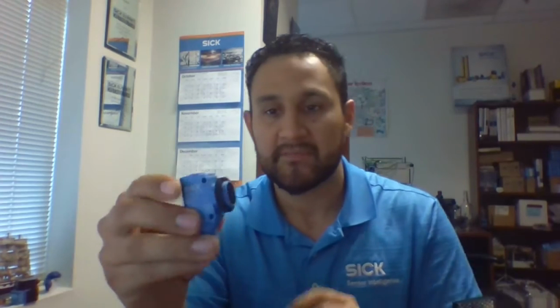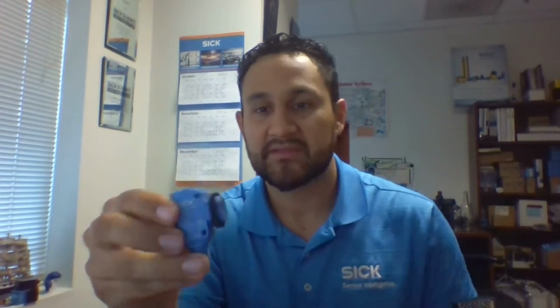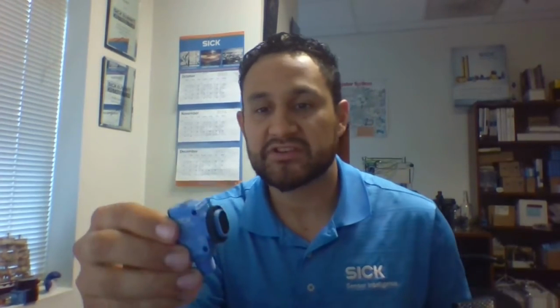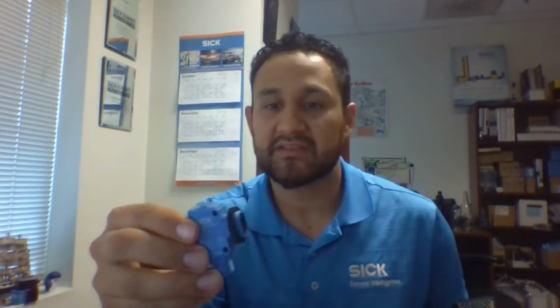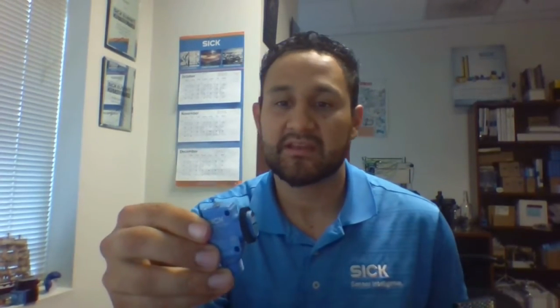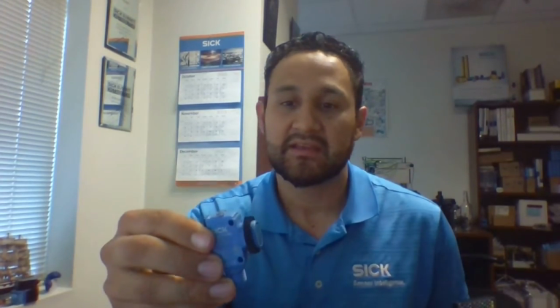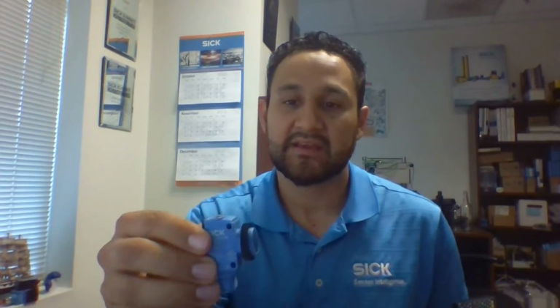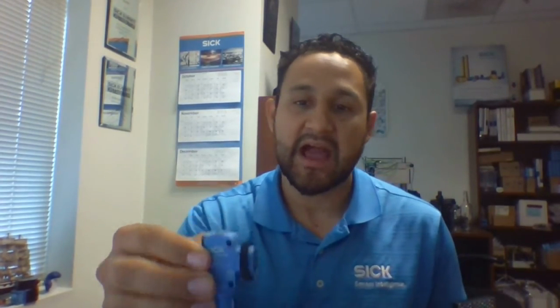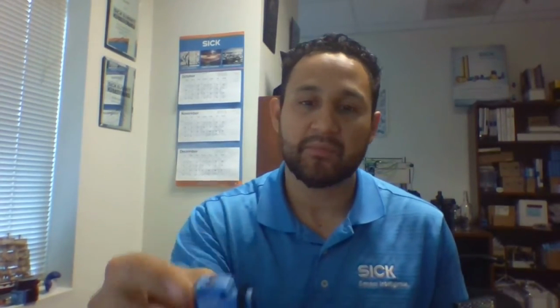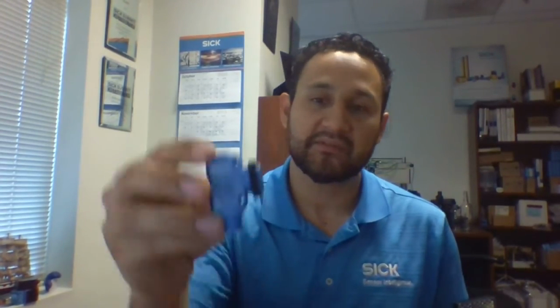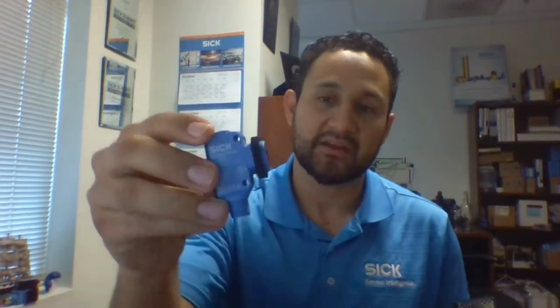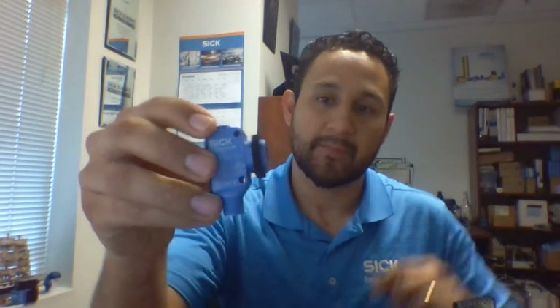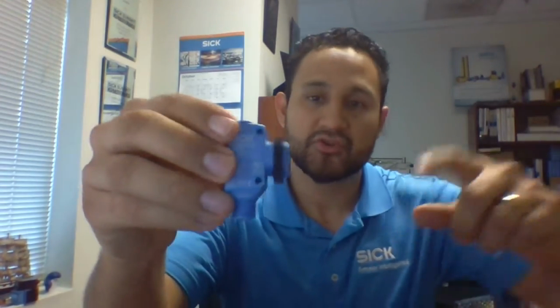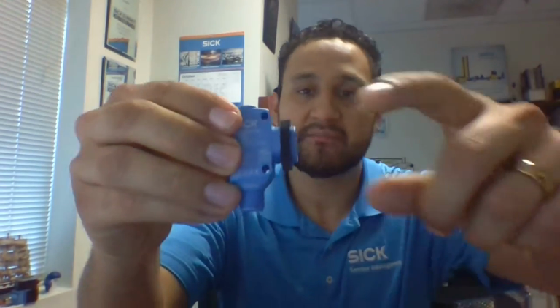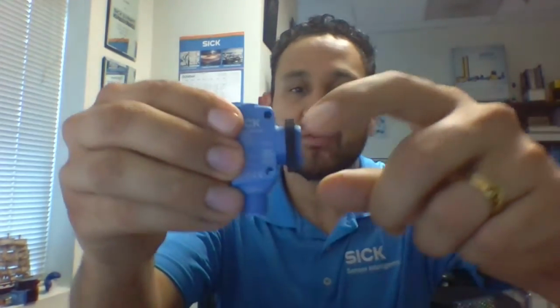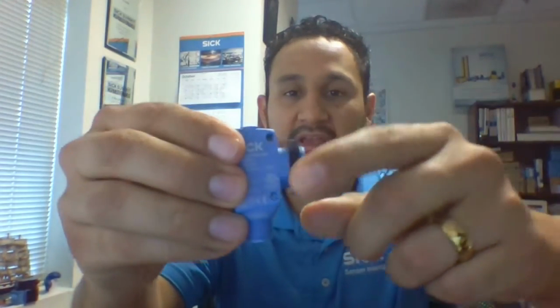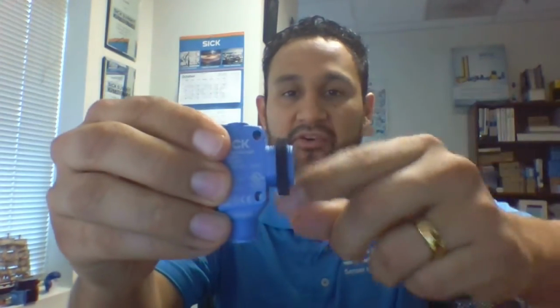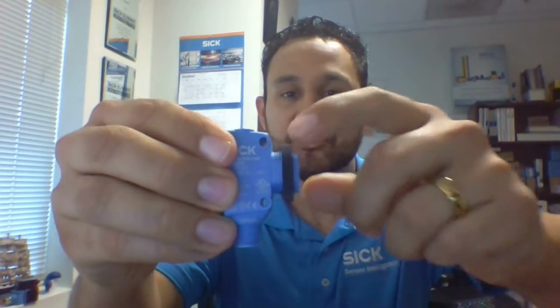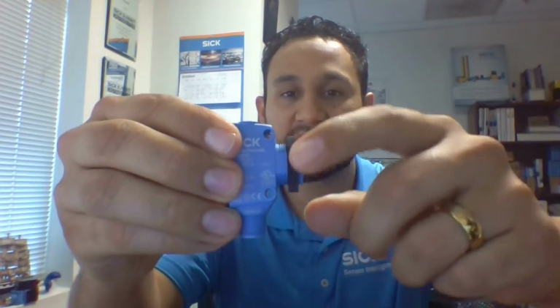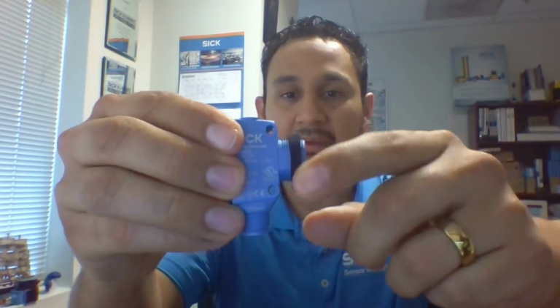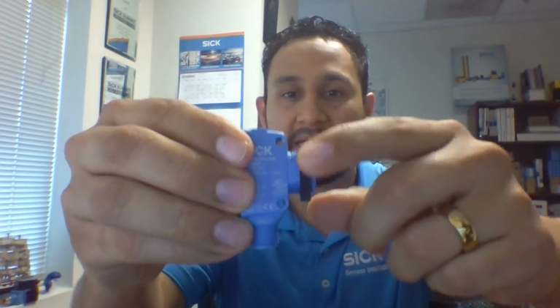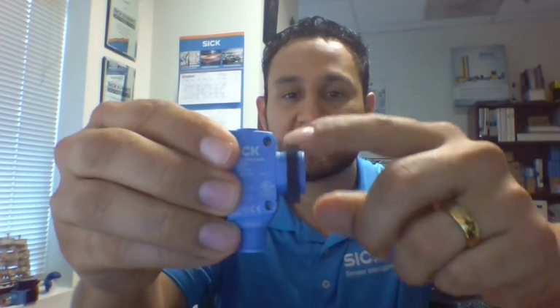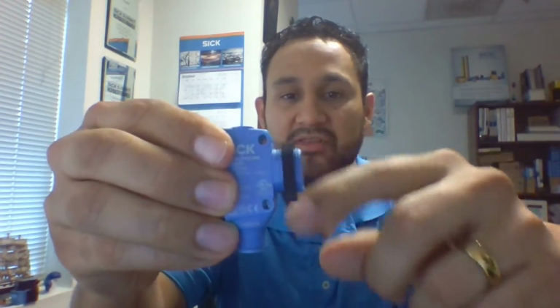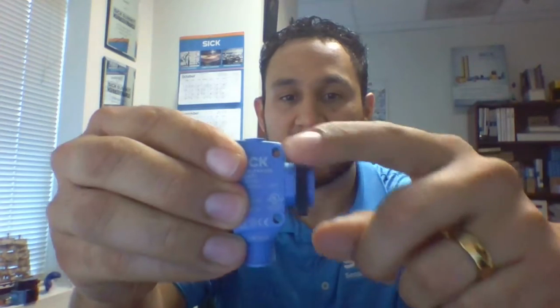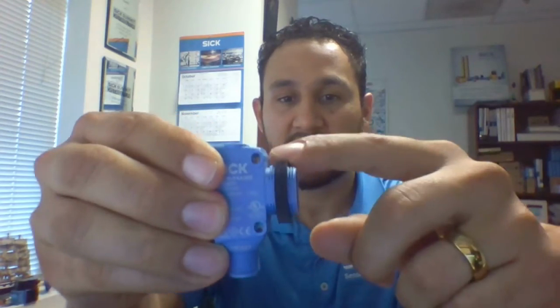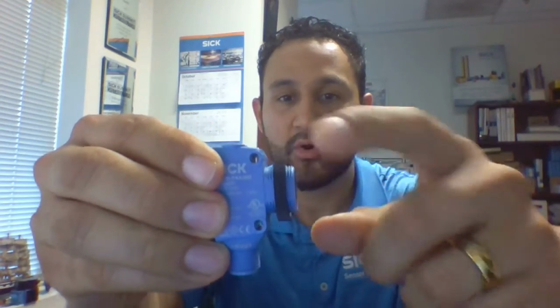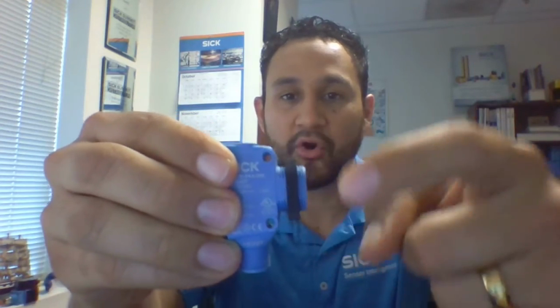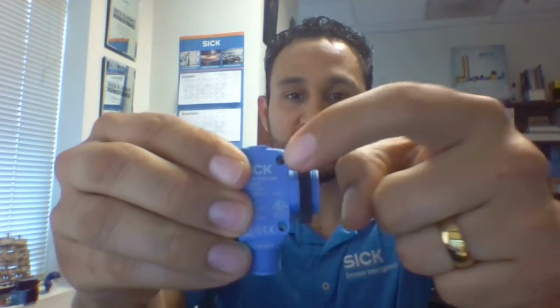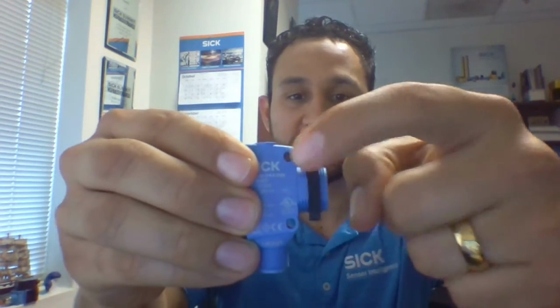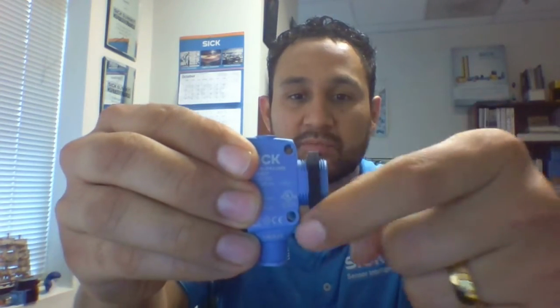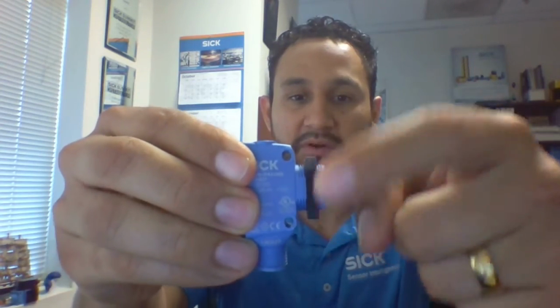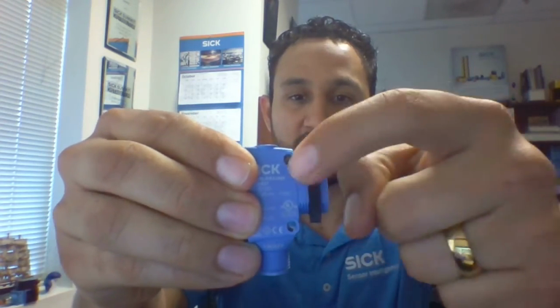The H18 has got a hybrid design. You can mount it either using the M18 thread or using these two mounting holes.